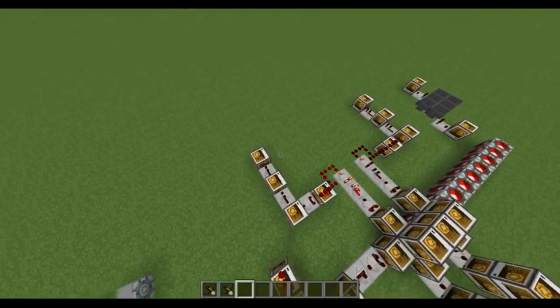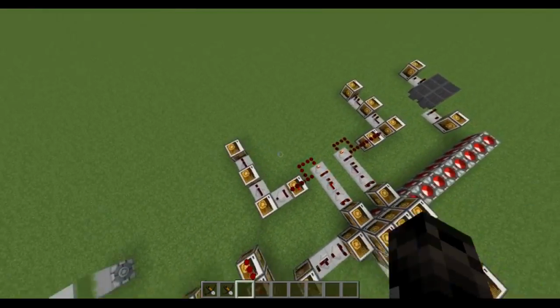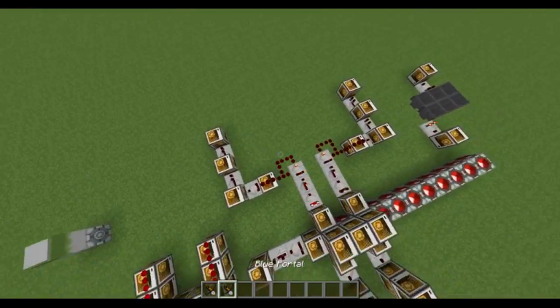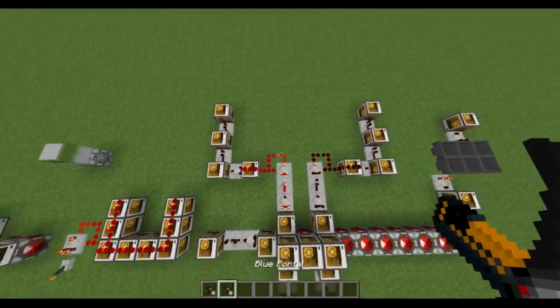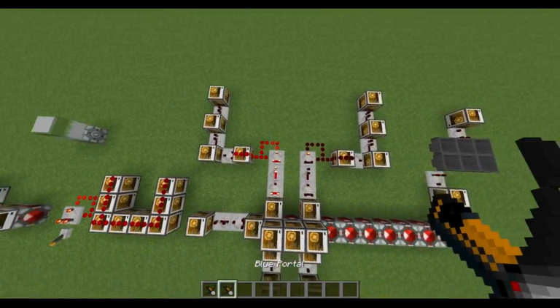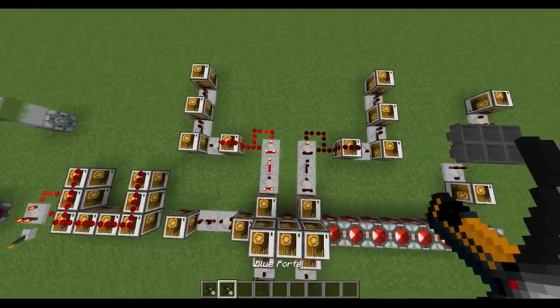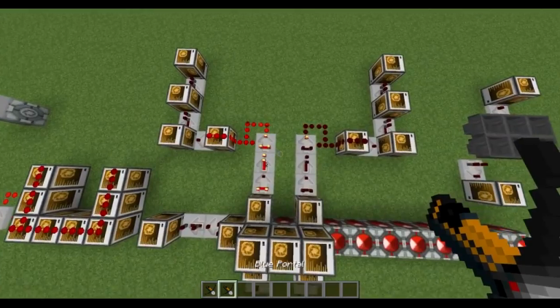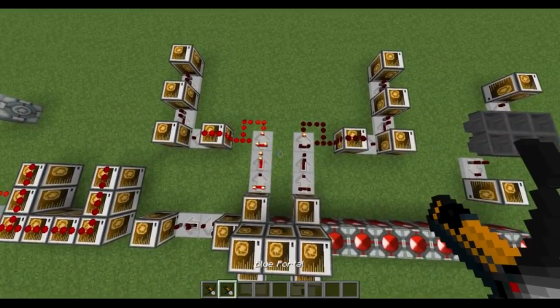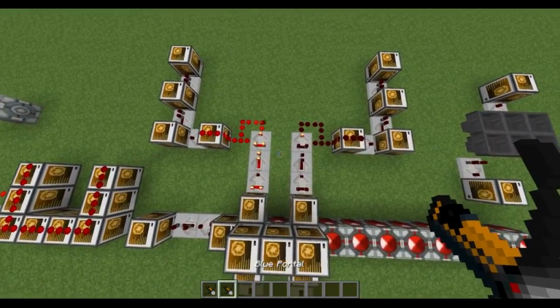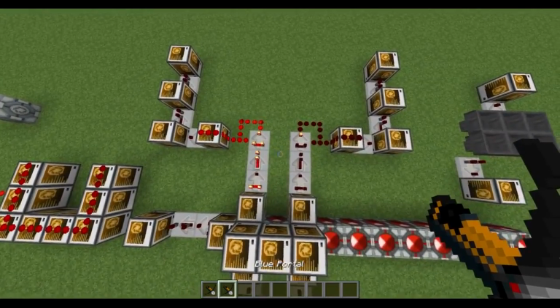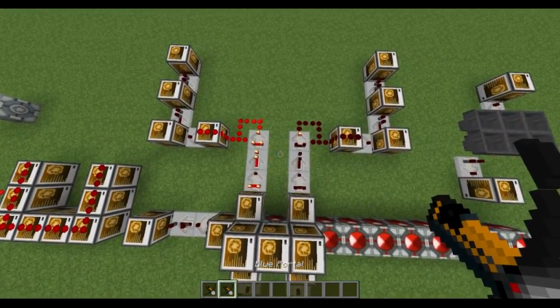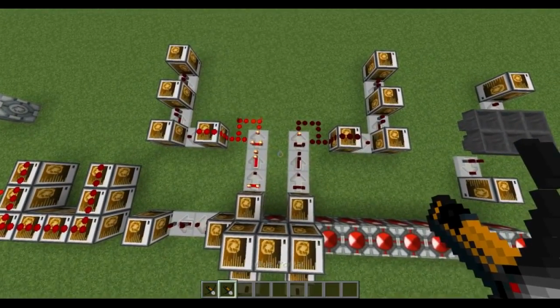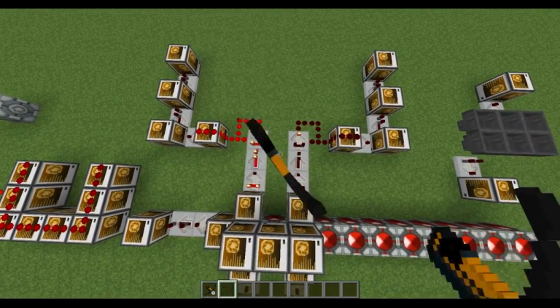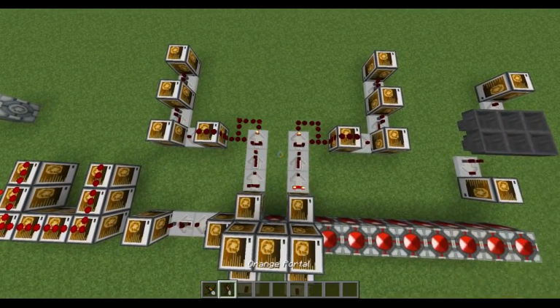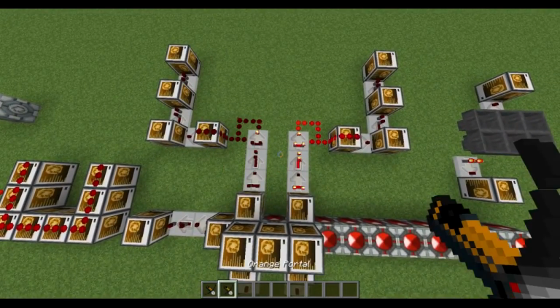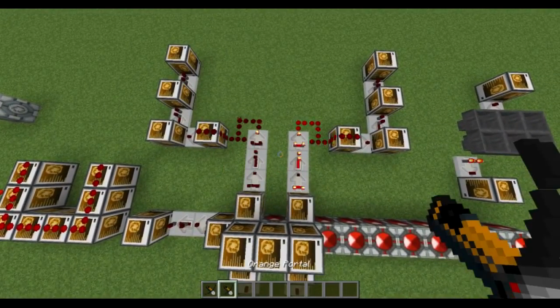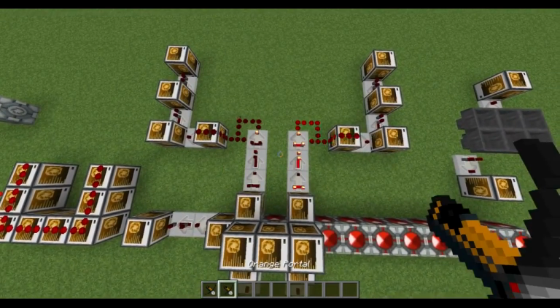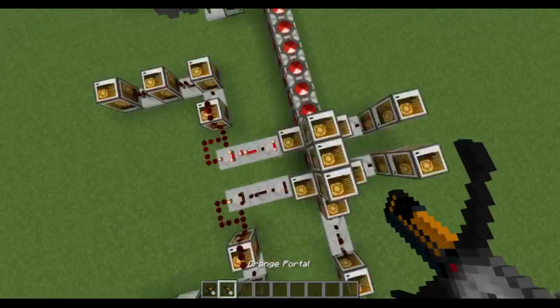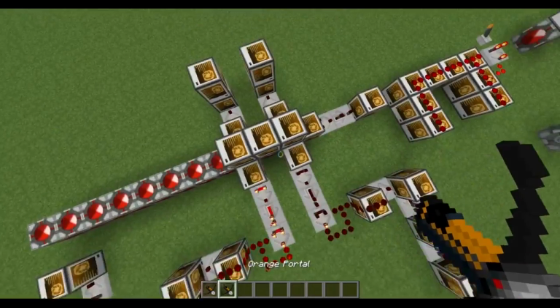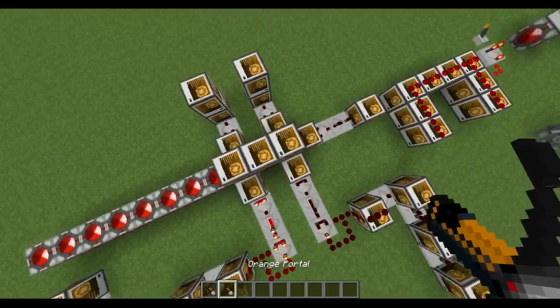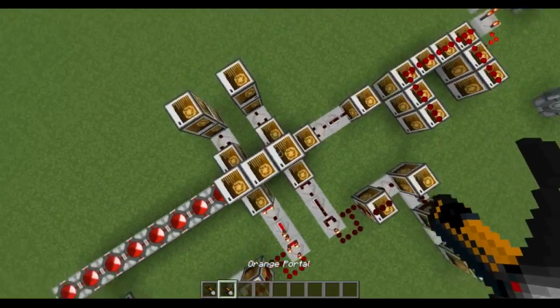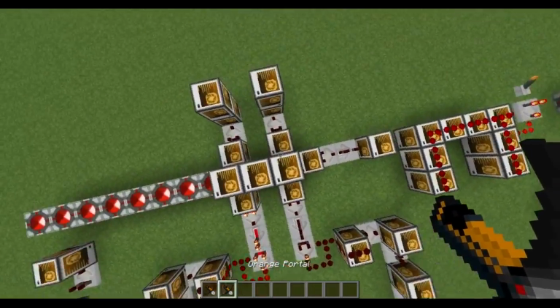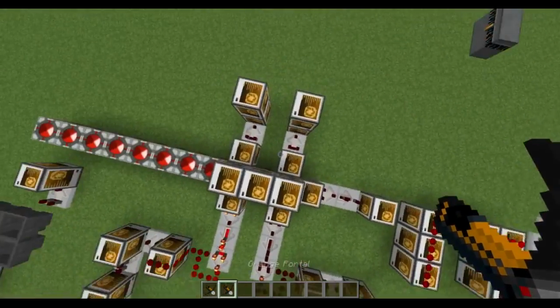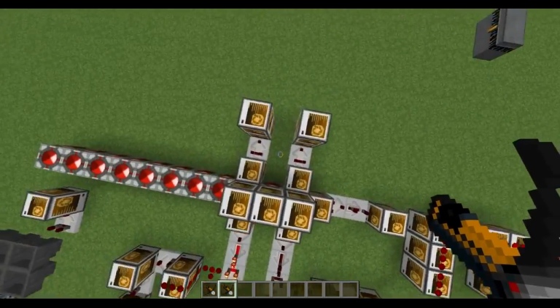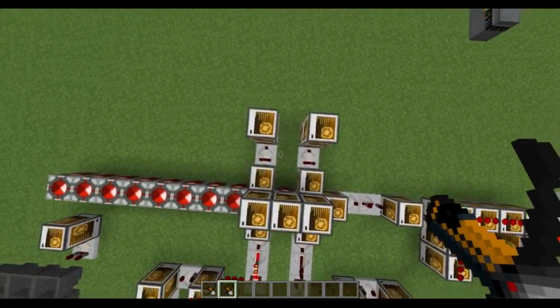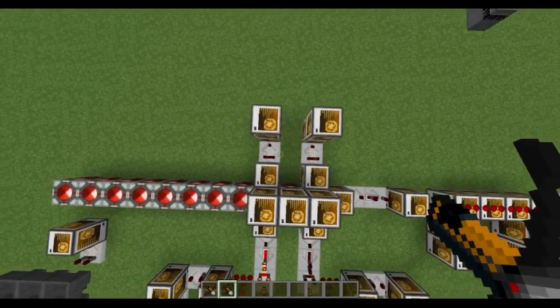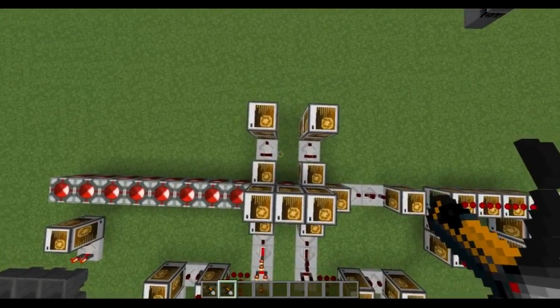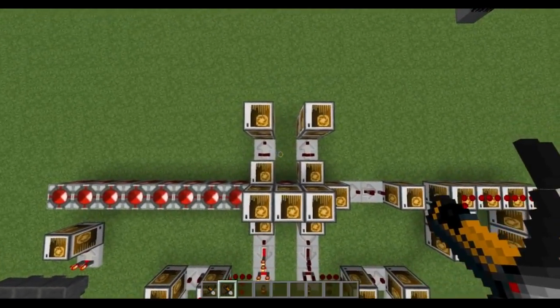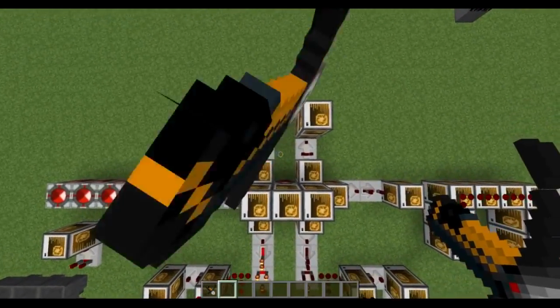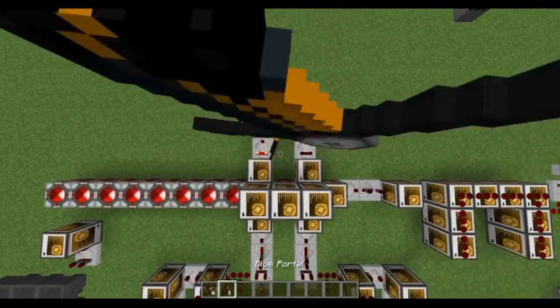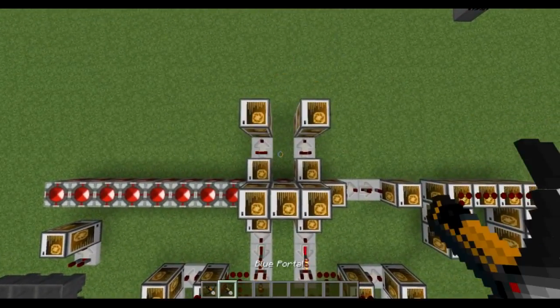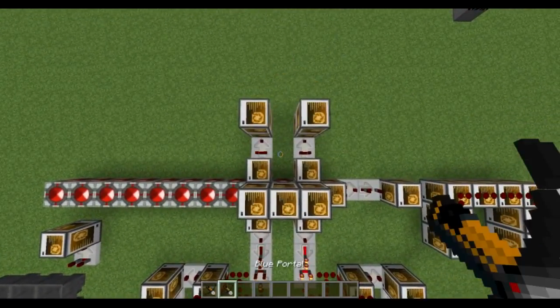As you can see, when I hold the item in my hand, the timer lights up. And if I switch it, this one lights up. And when I drop the items, you can see these turn on.